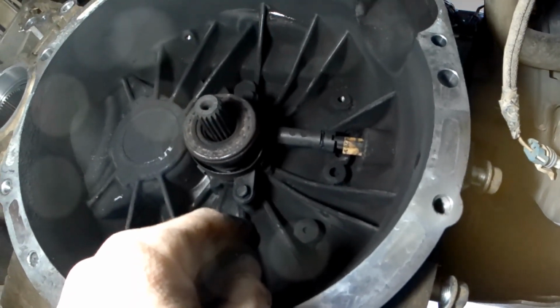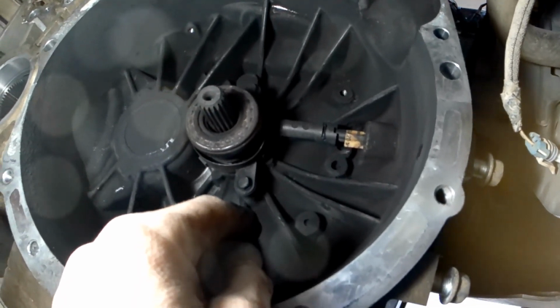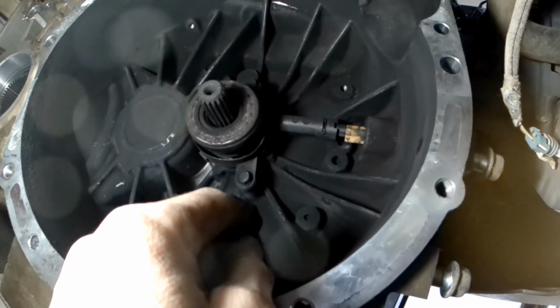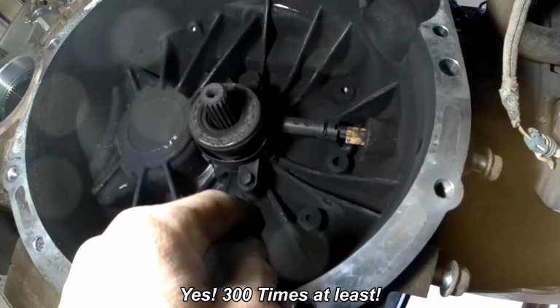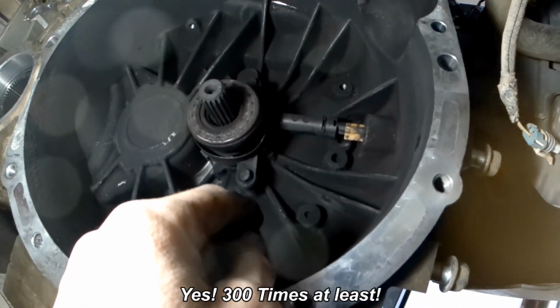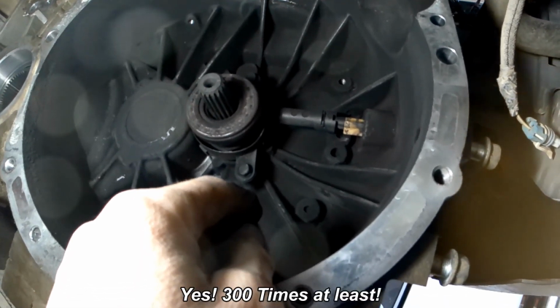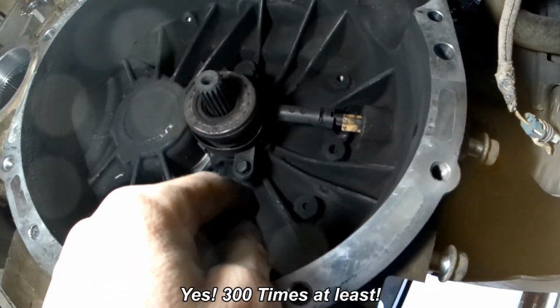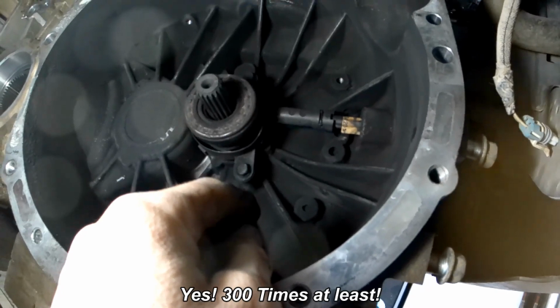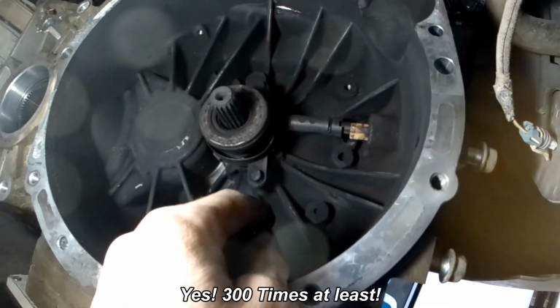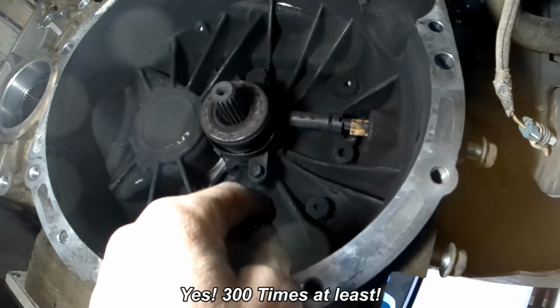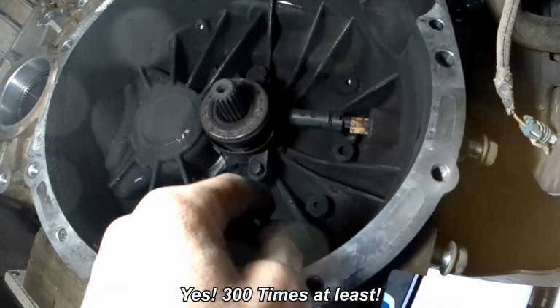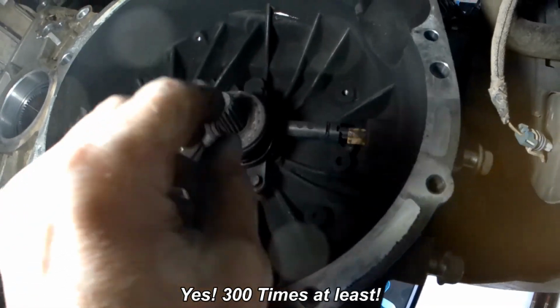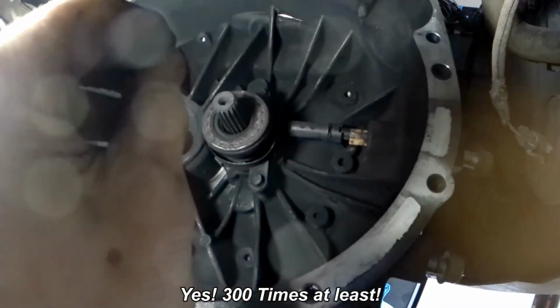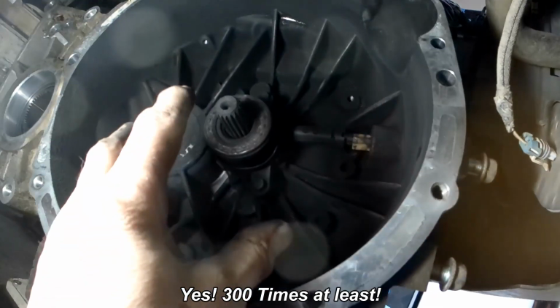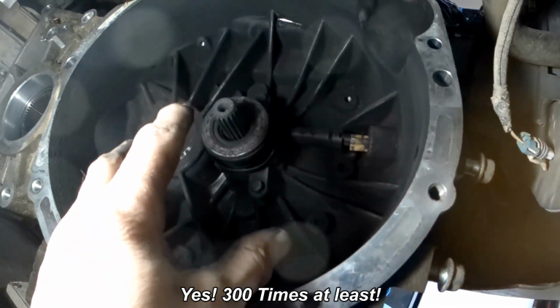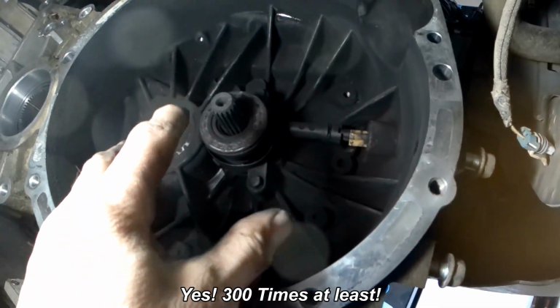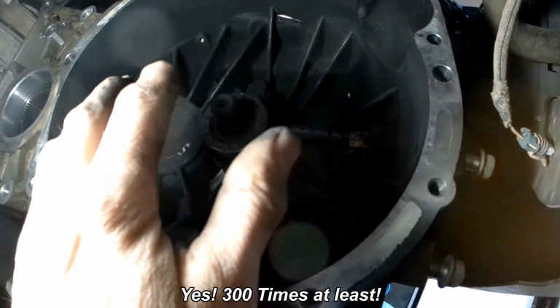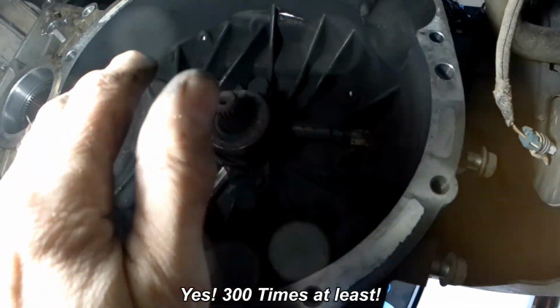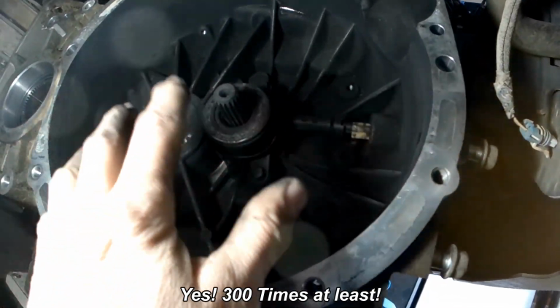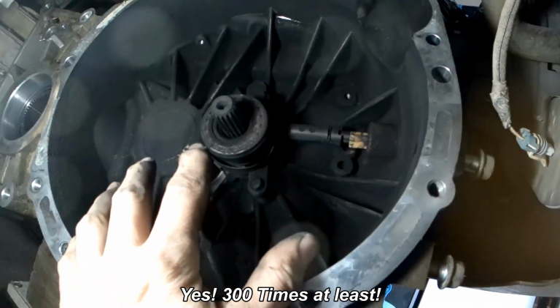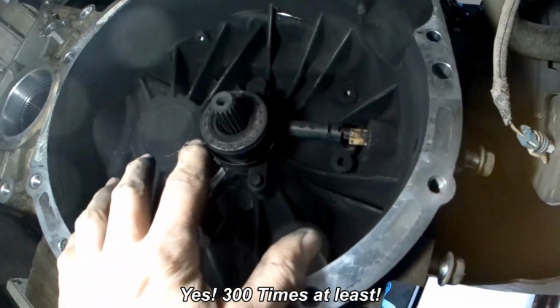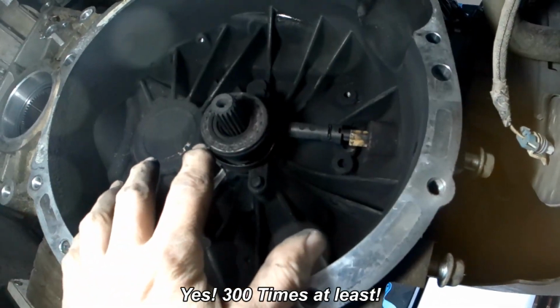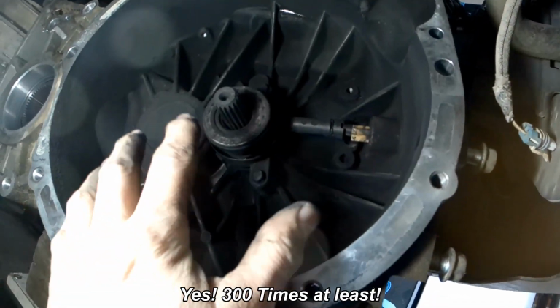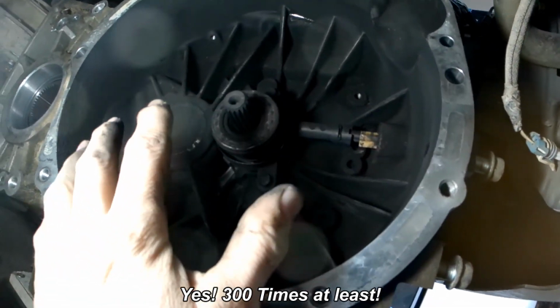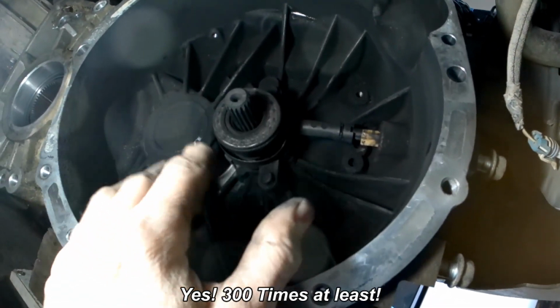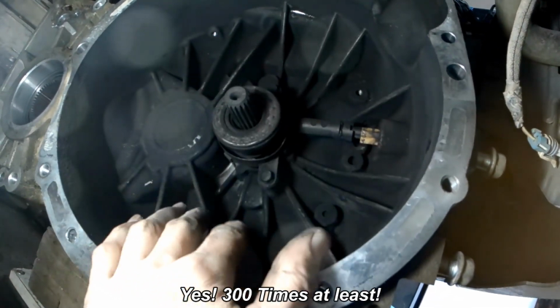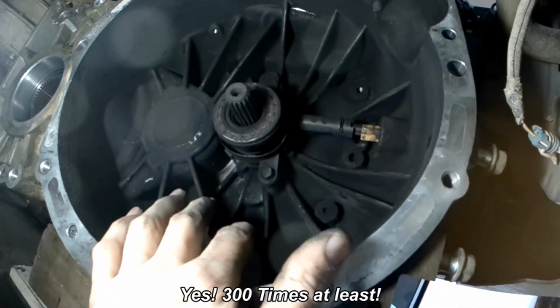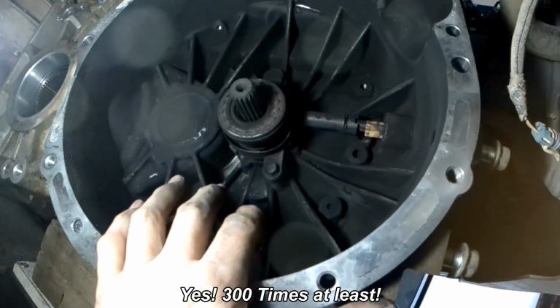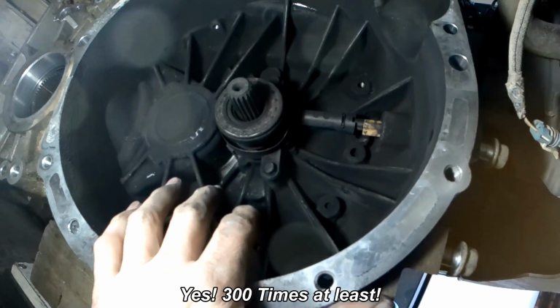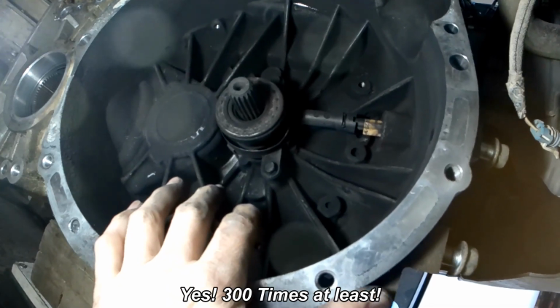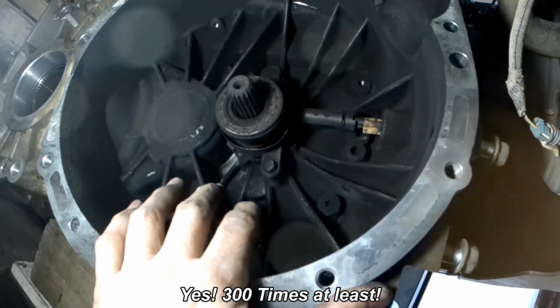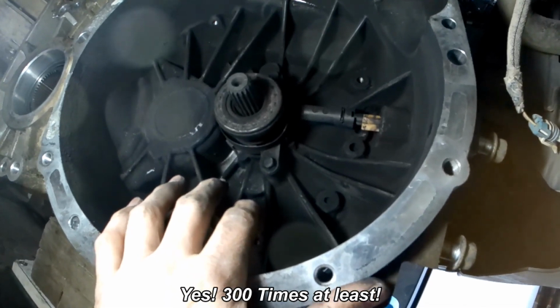And then after you get that done, put on the new one, put on the clutch, and now it's just the reverse of everything.